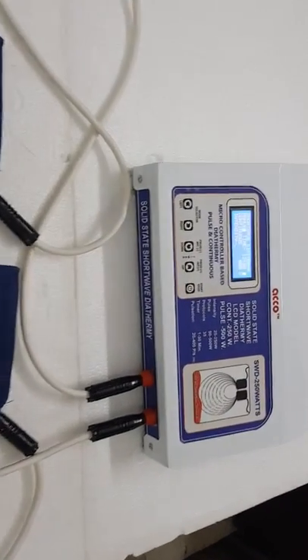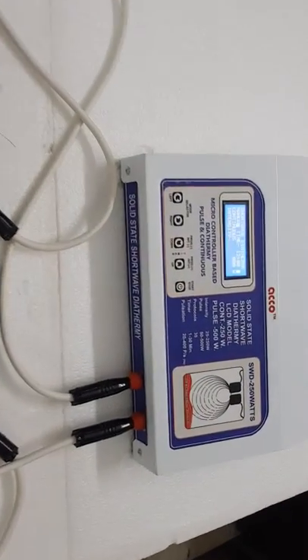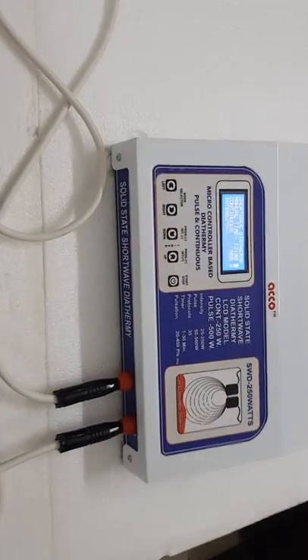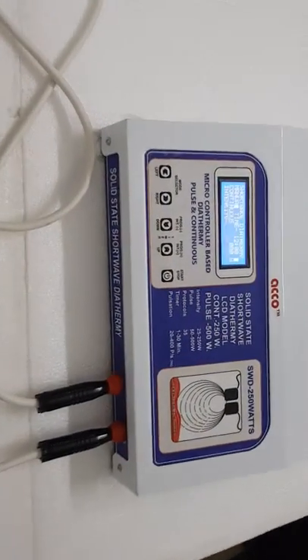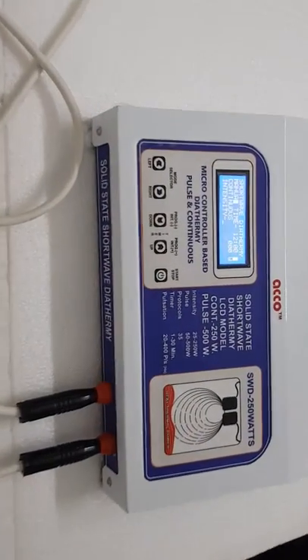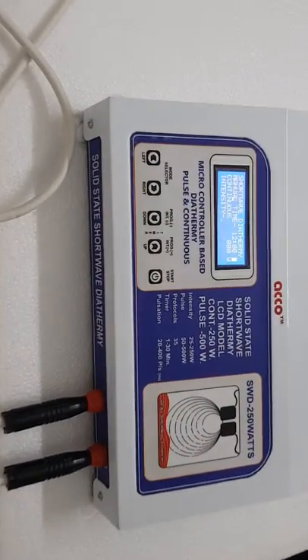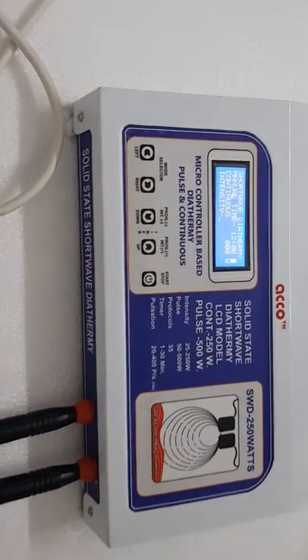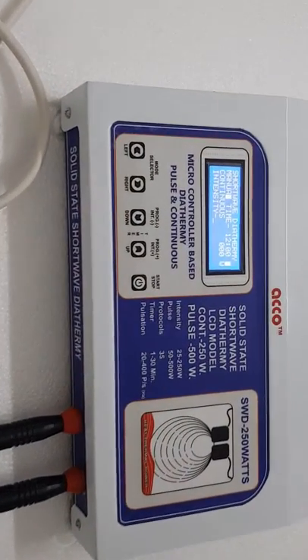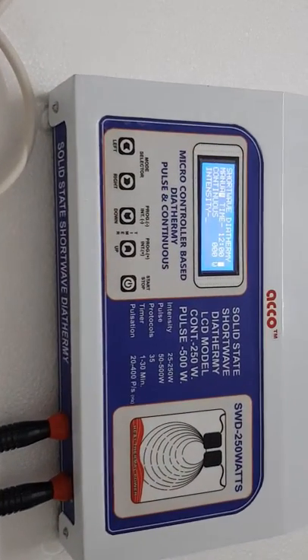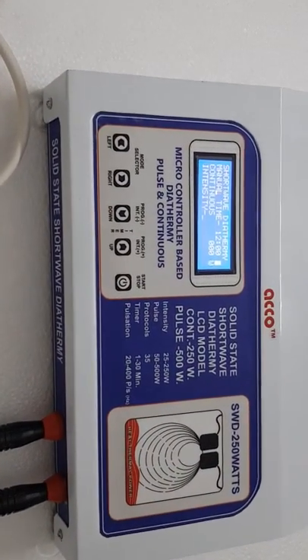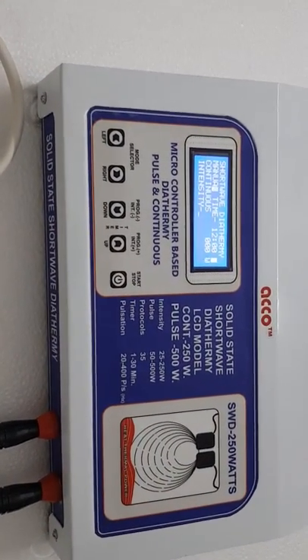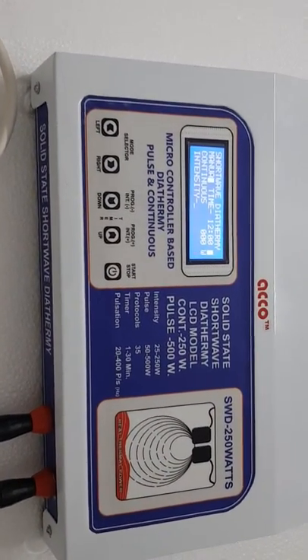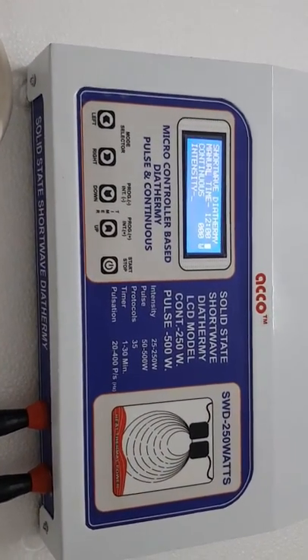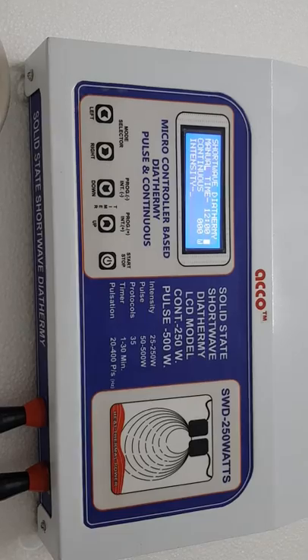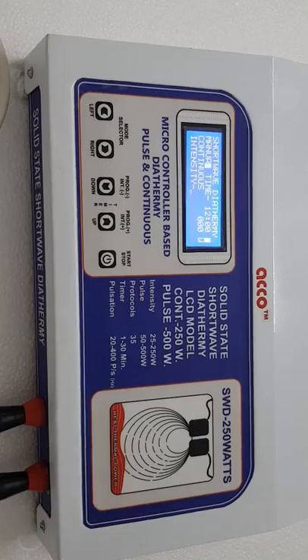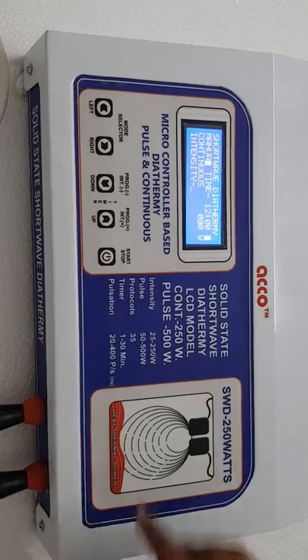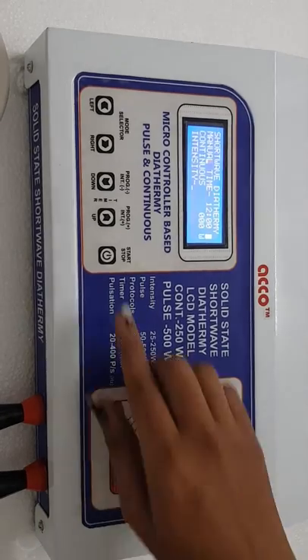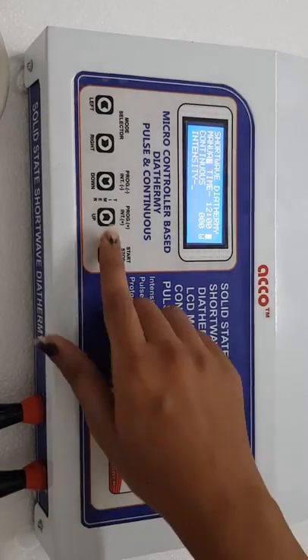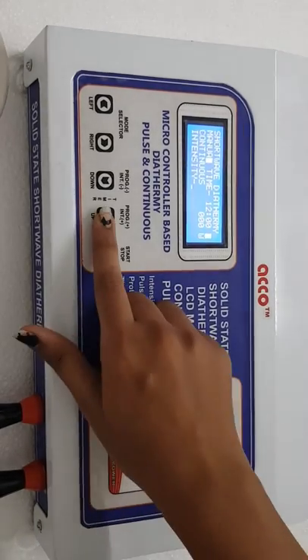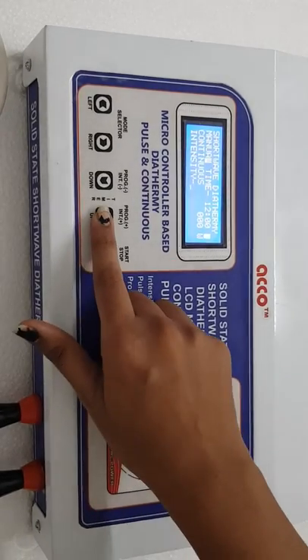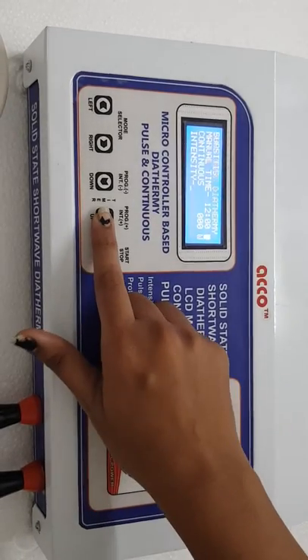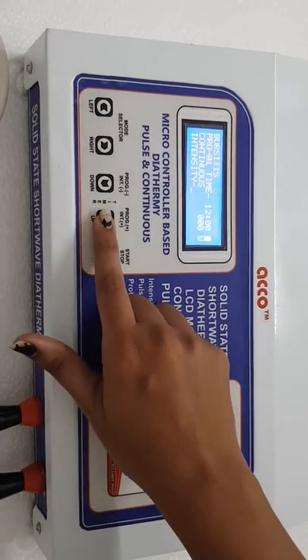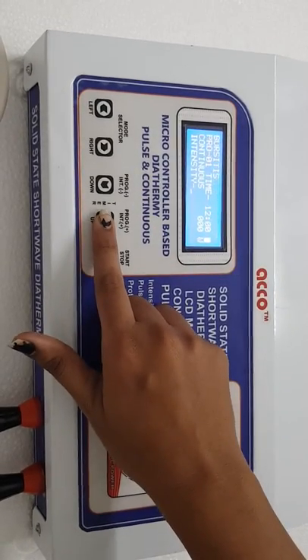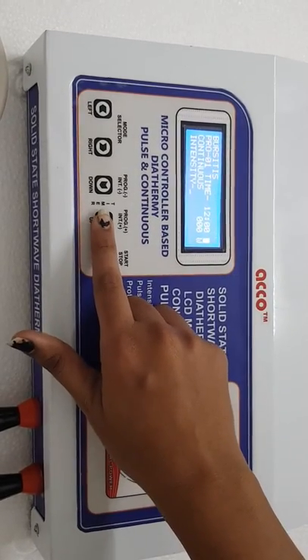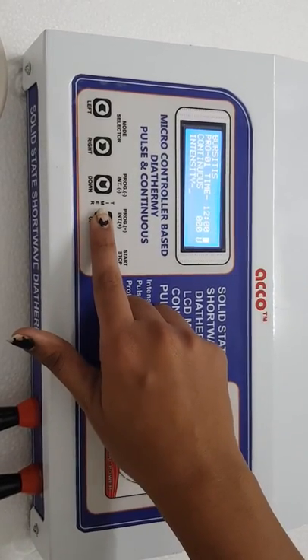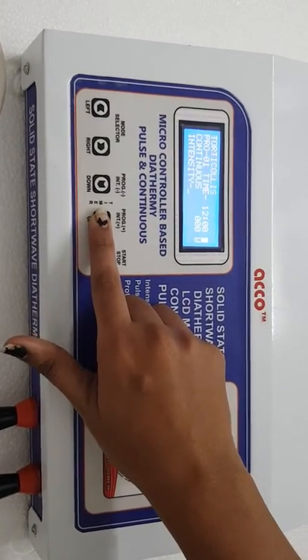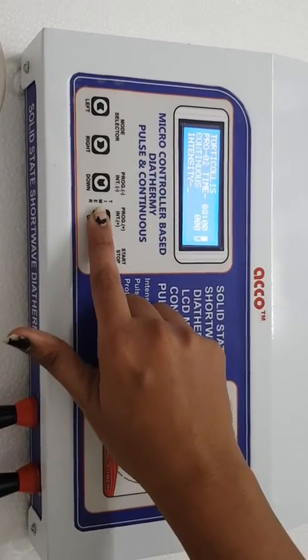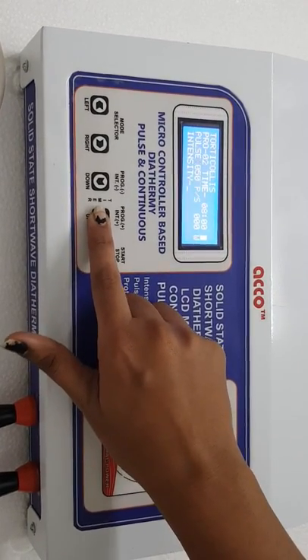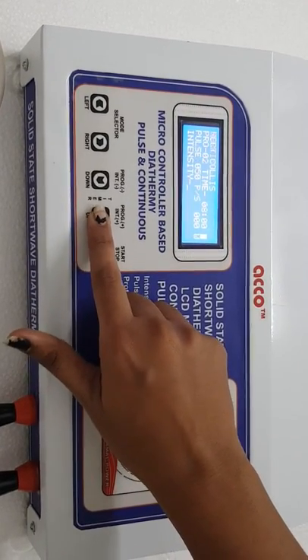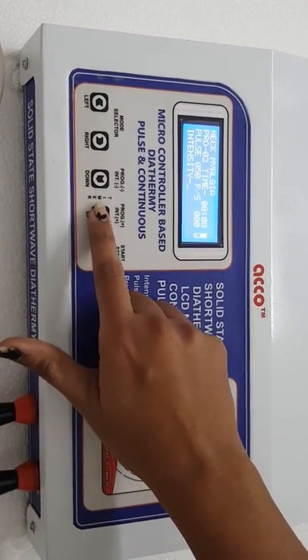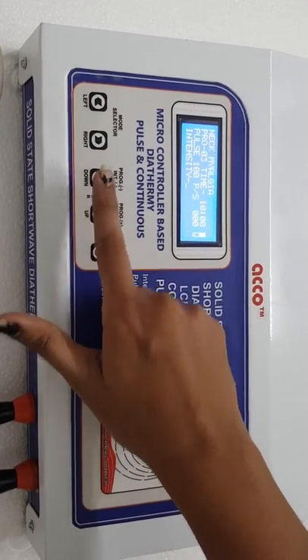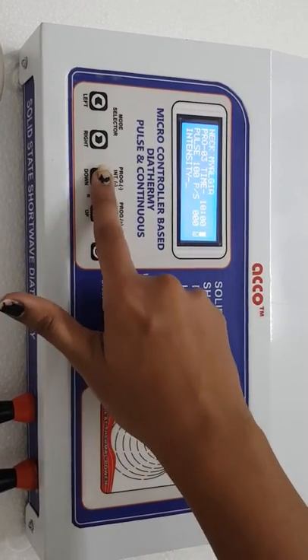The machine has 35 manual programs — Program 1, 2, 3, 4, and so on.